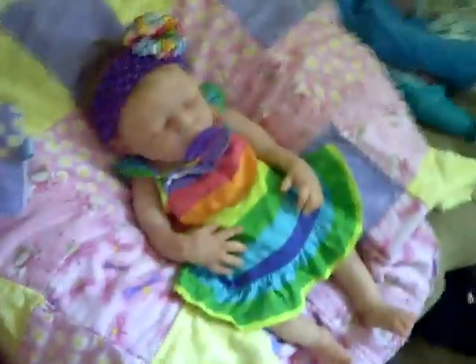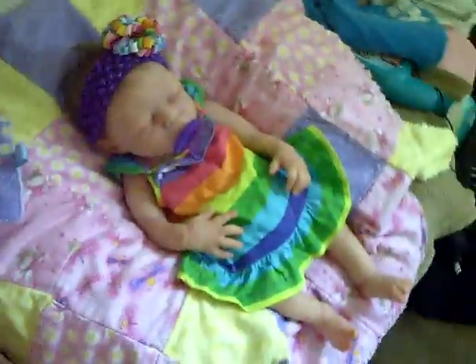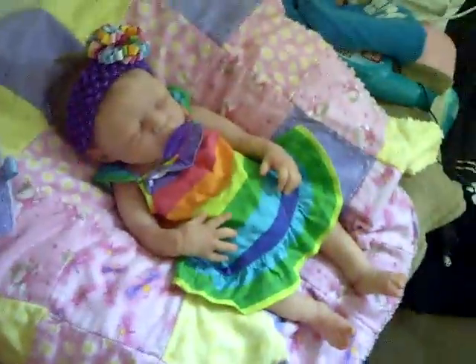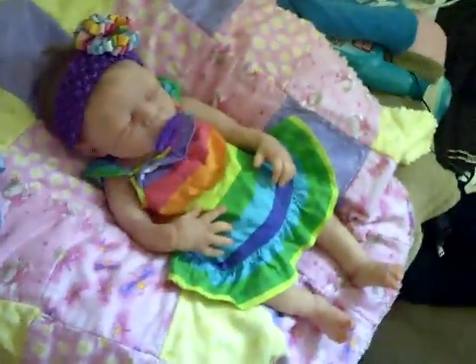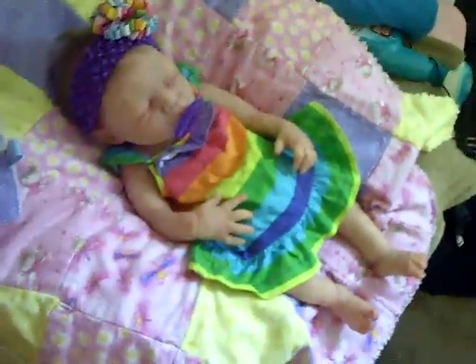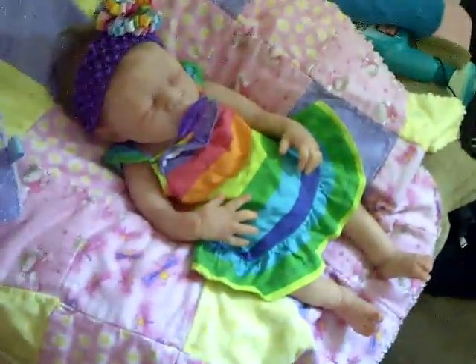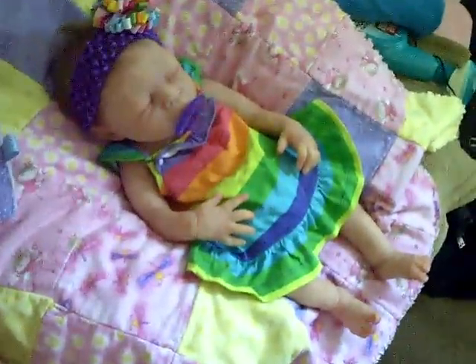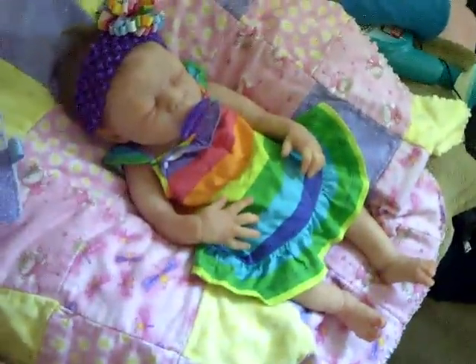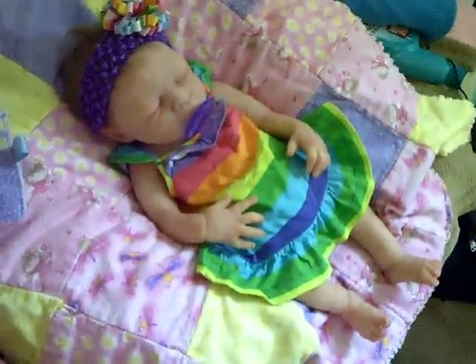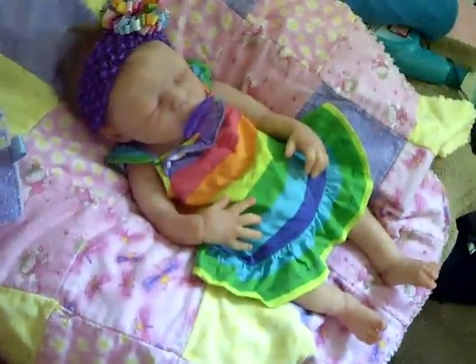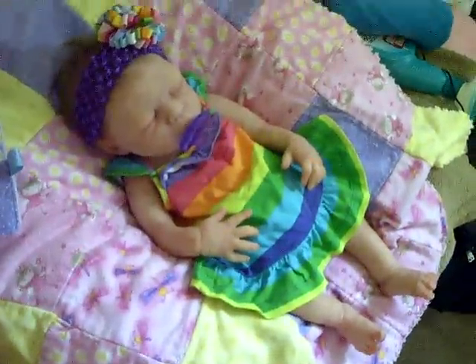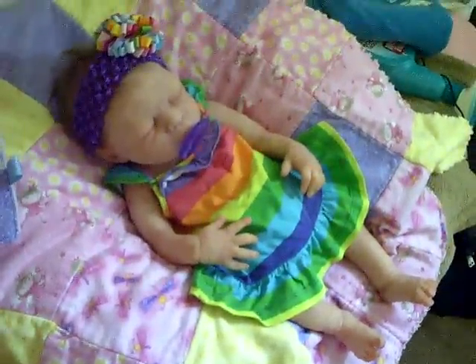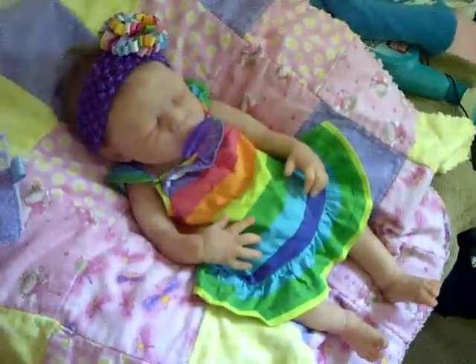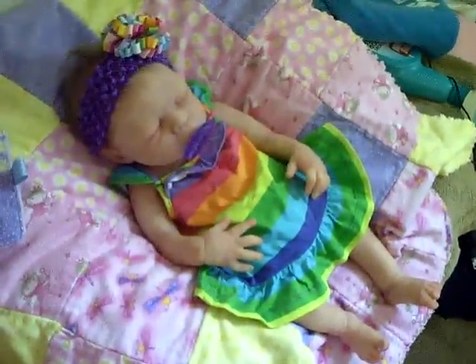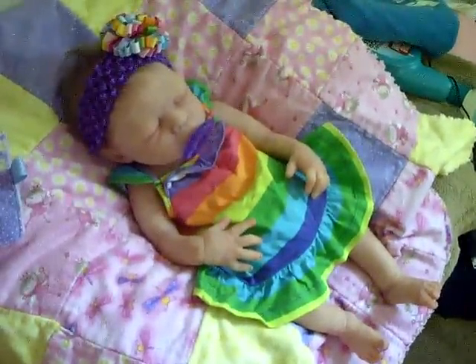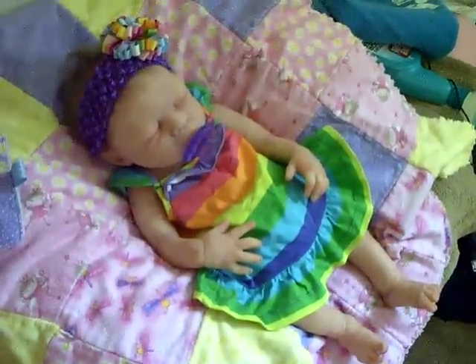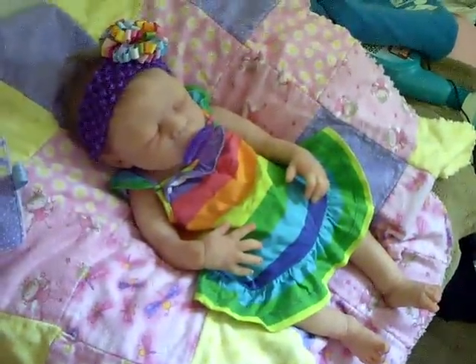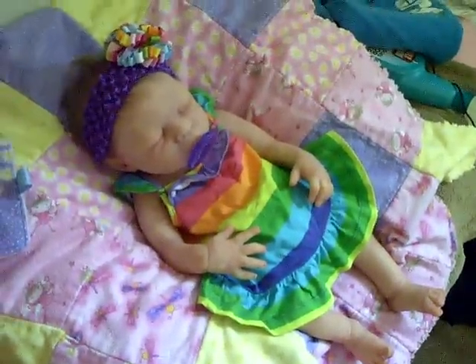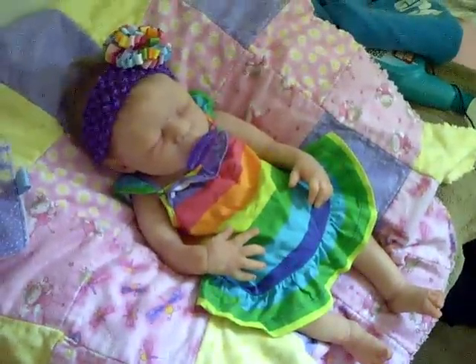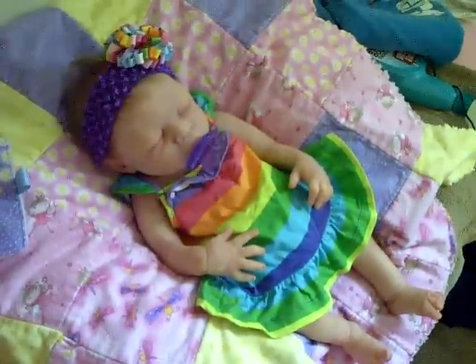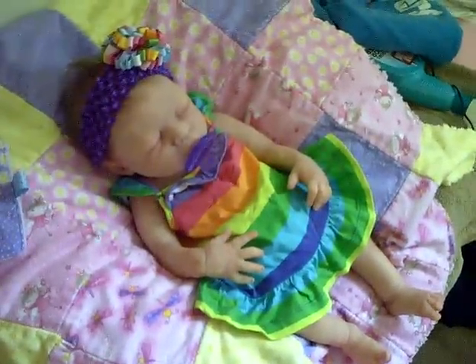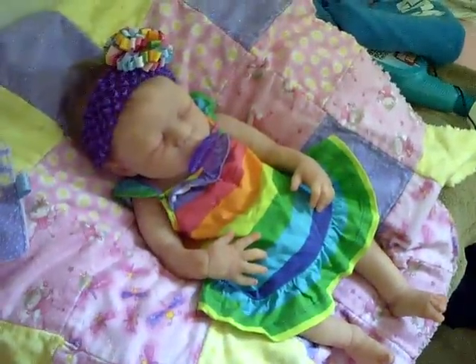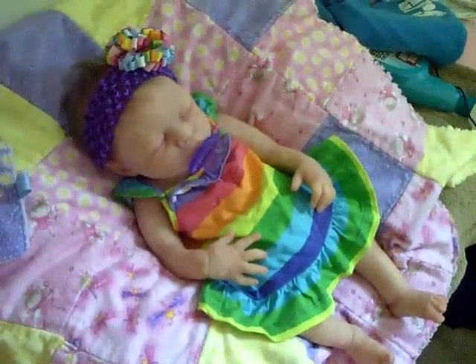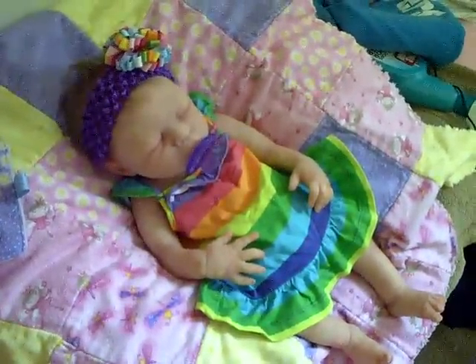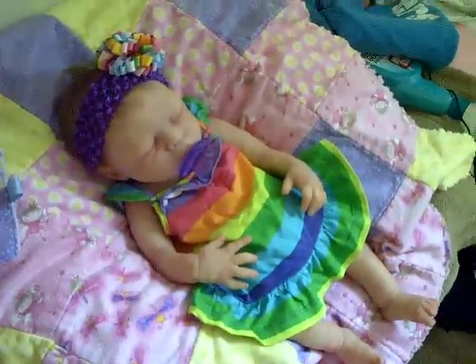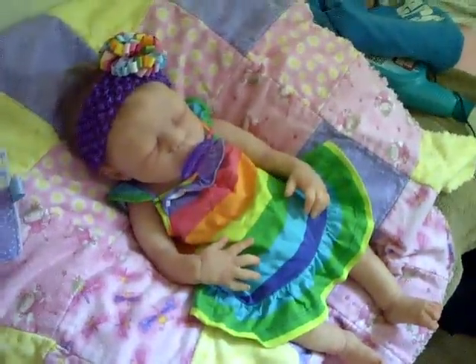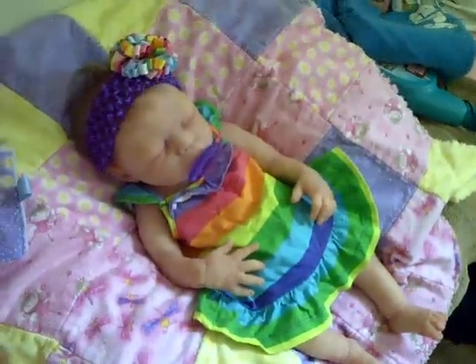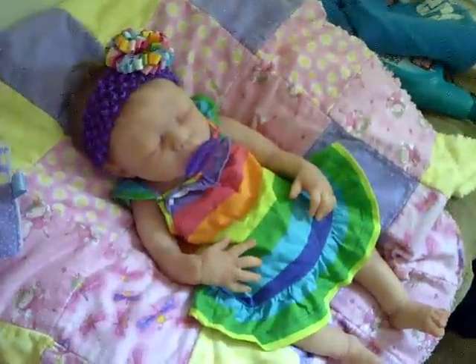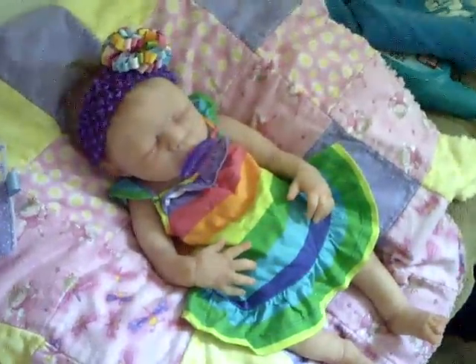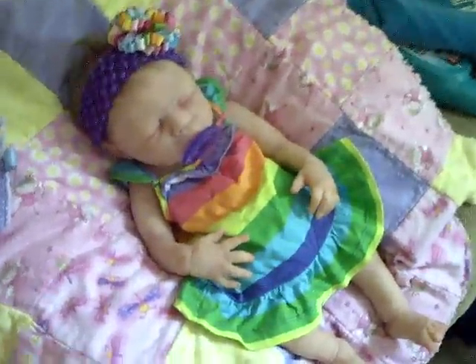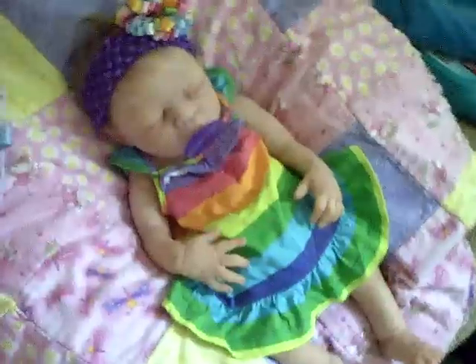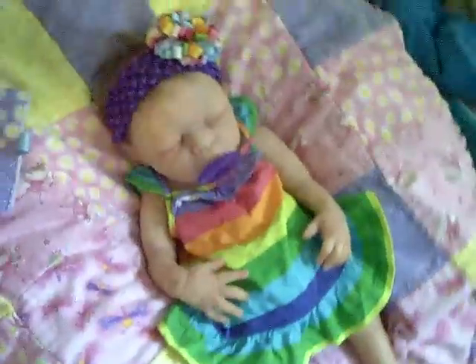I love this outfit, it is so cute on her. It's a little rainbow outfit, as I like to call it.